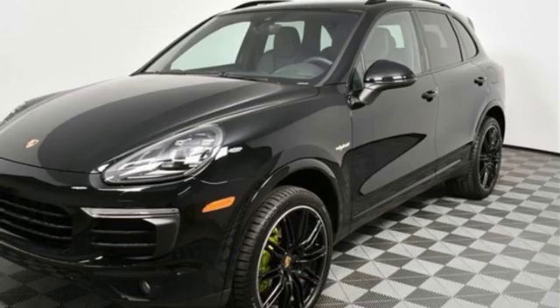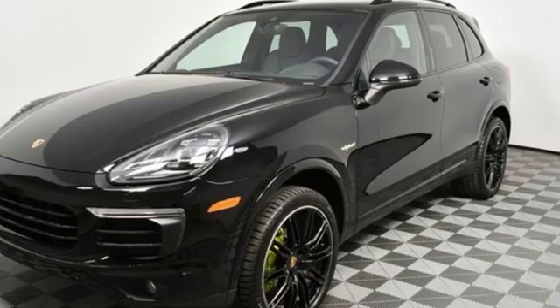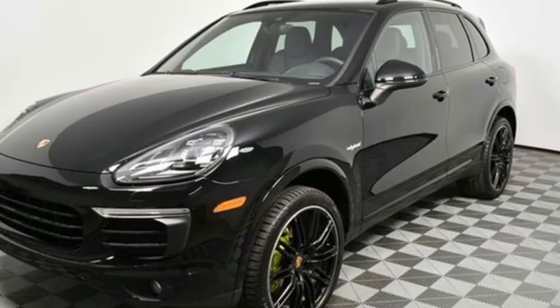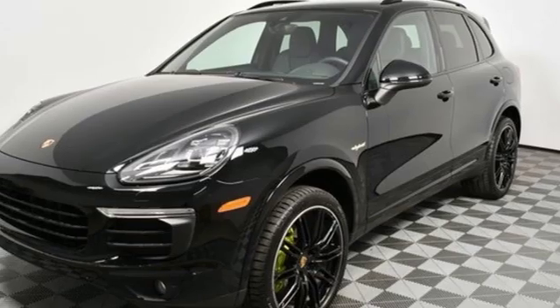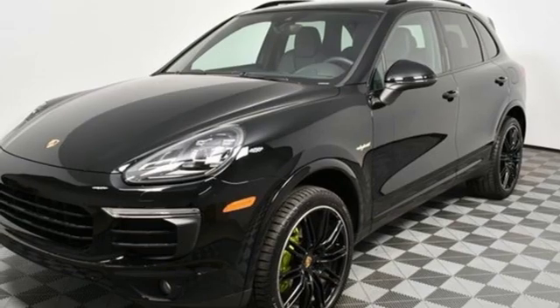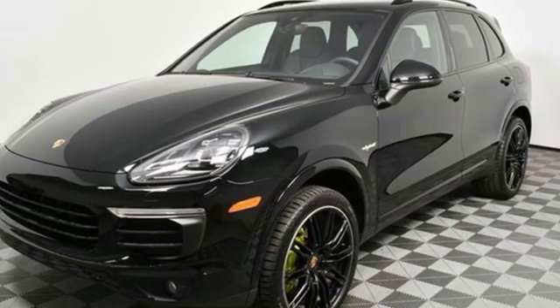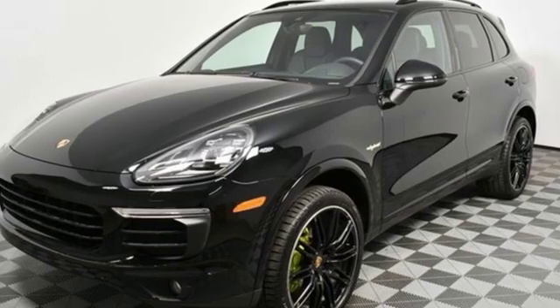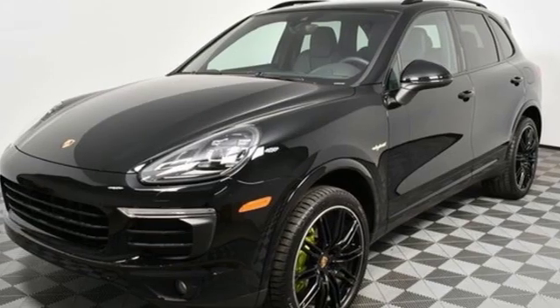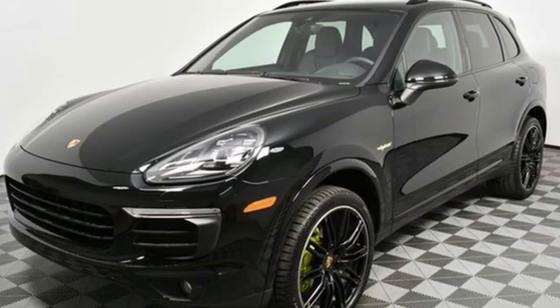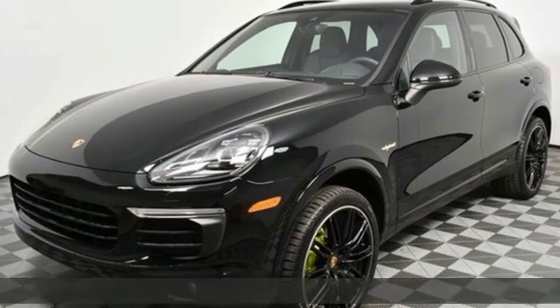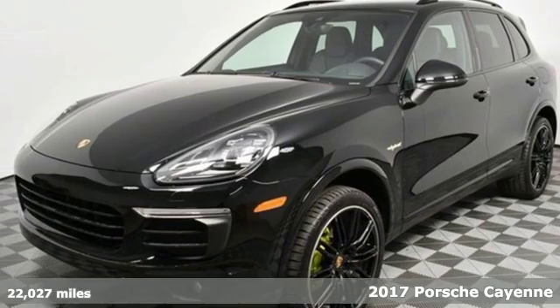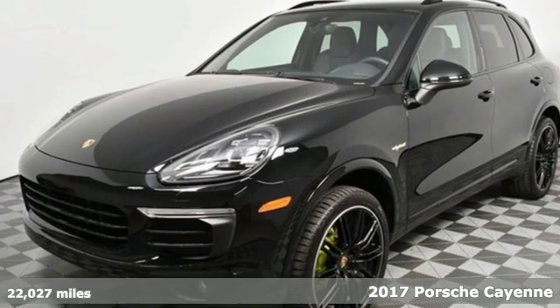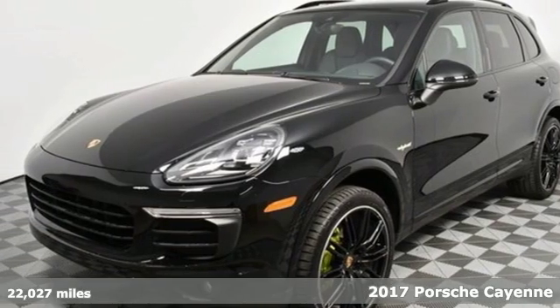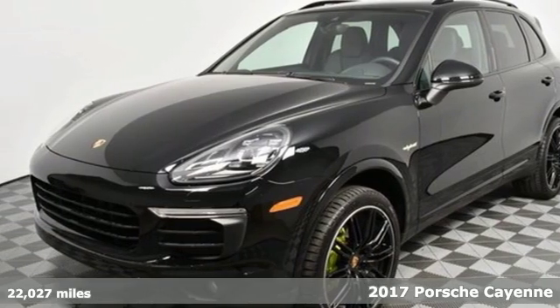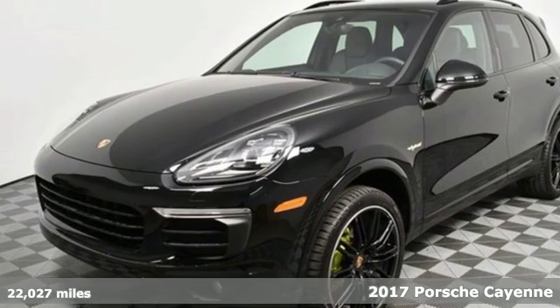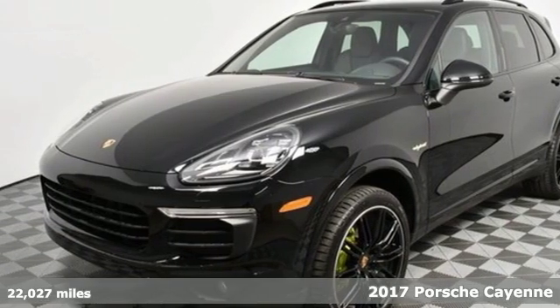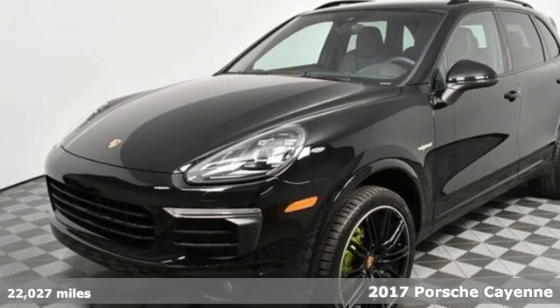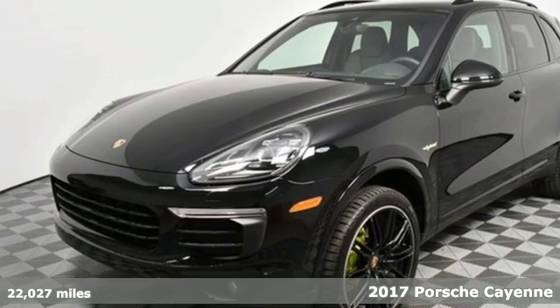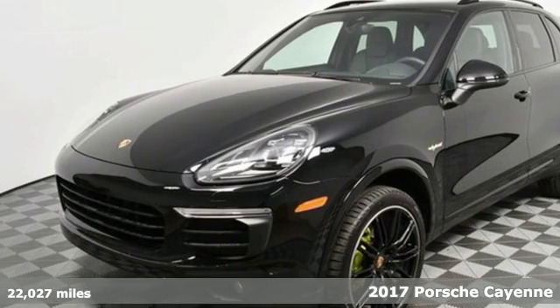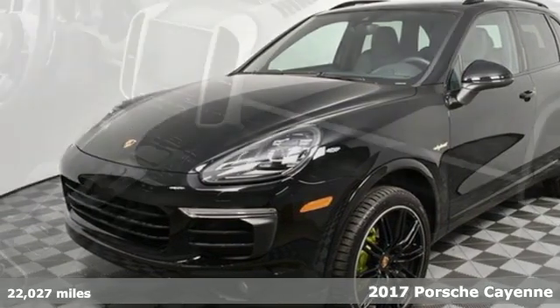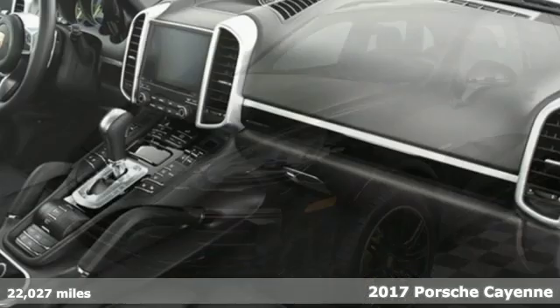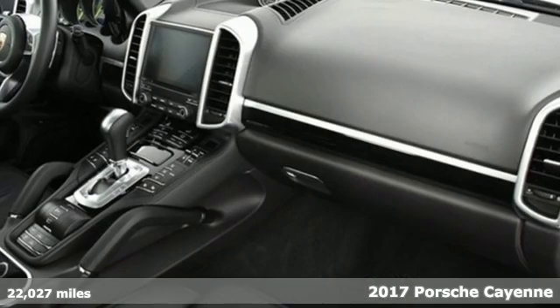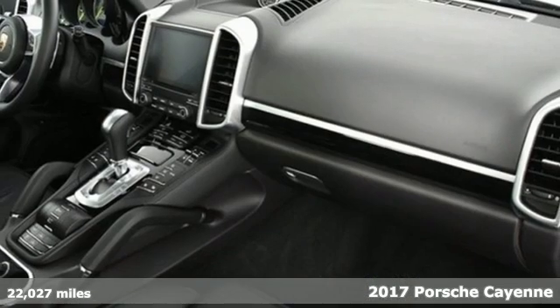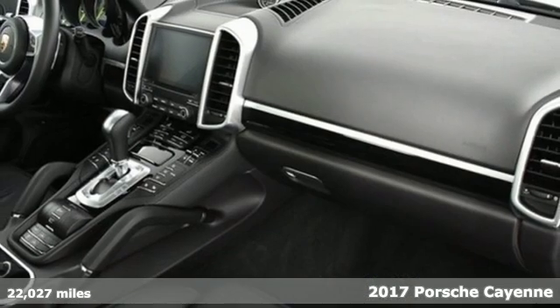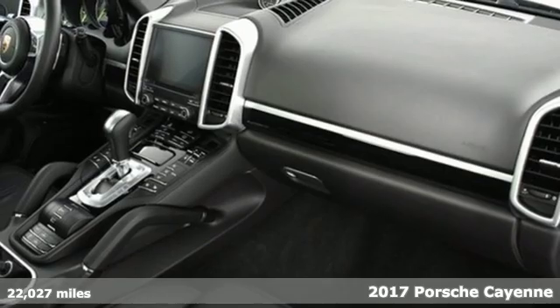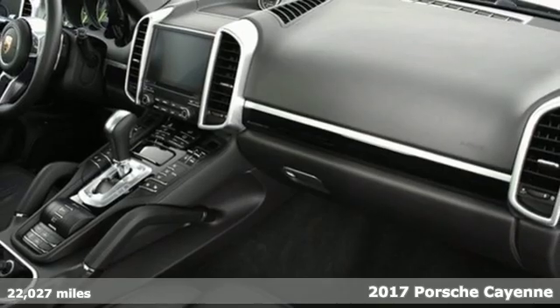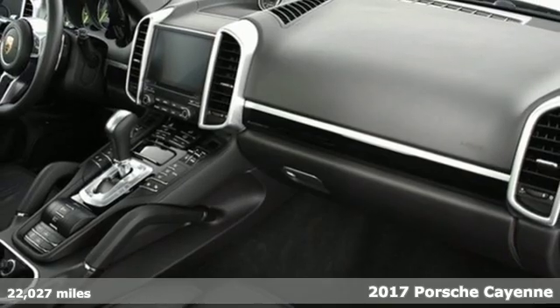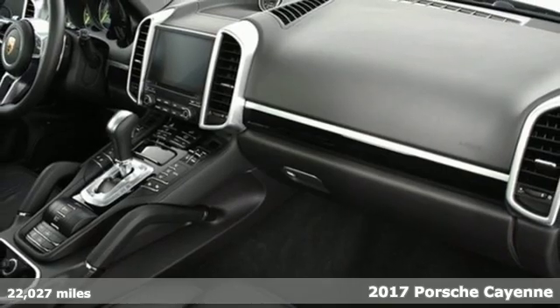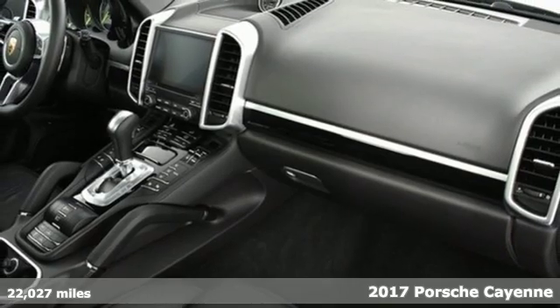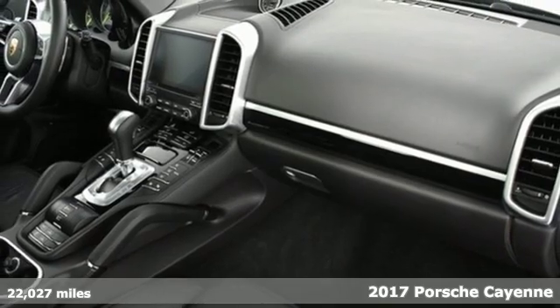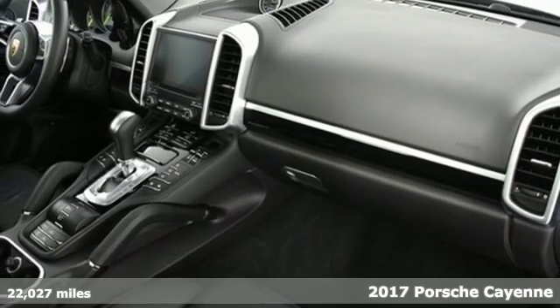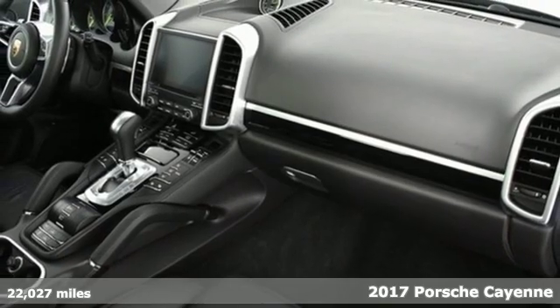It's a 2017 Porsche Cayenne. Porsche, highly intelligent performance.